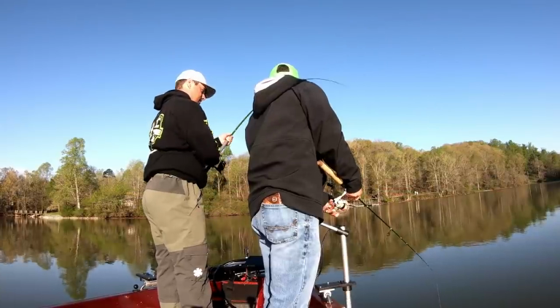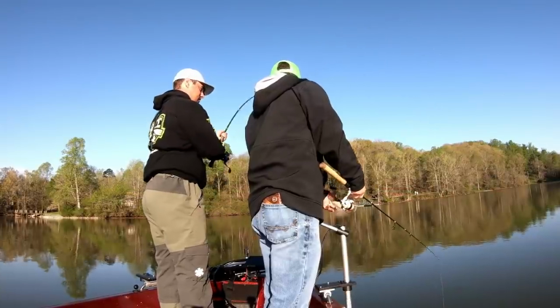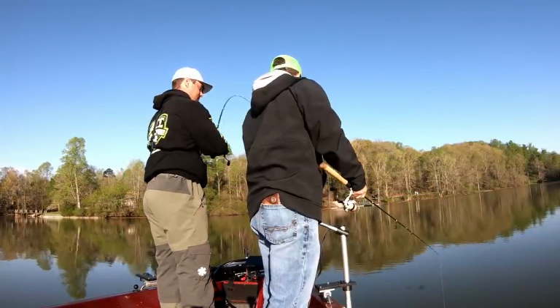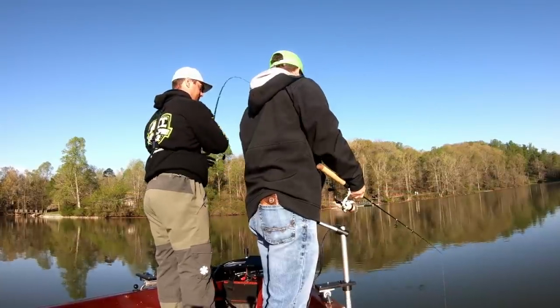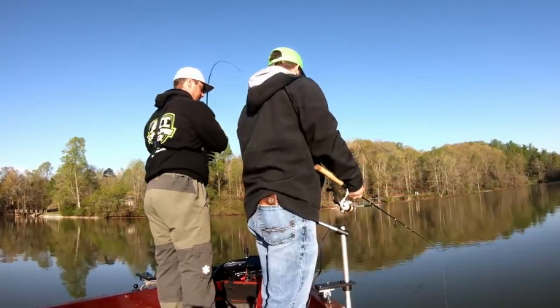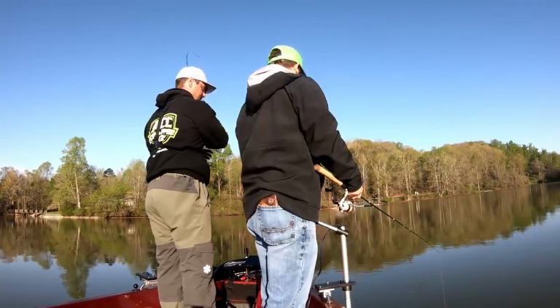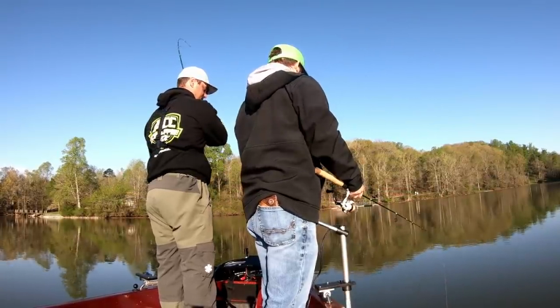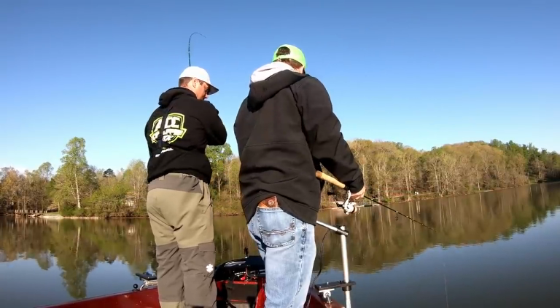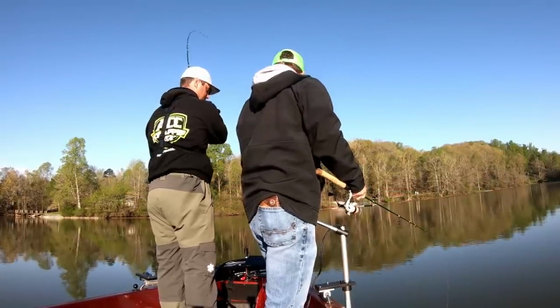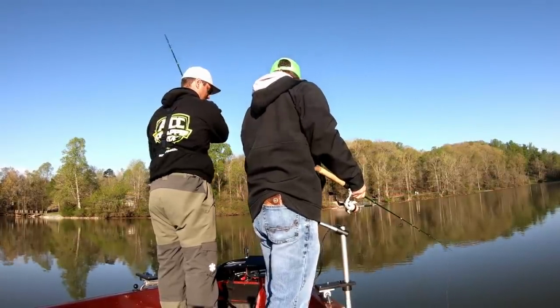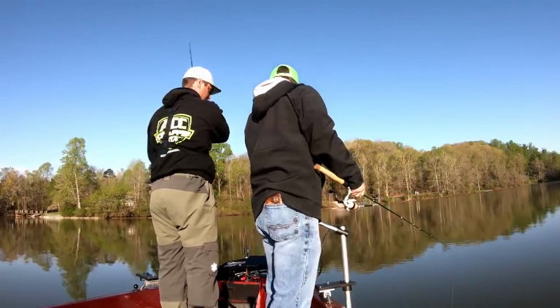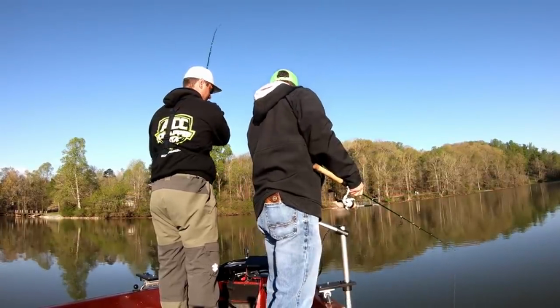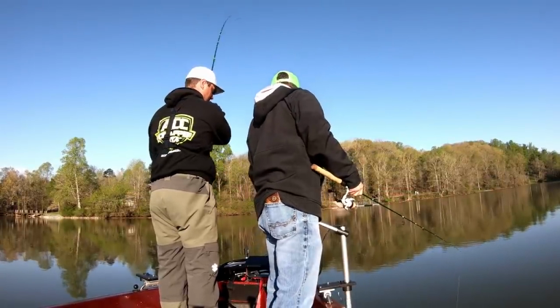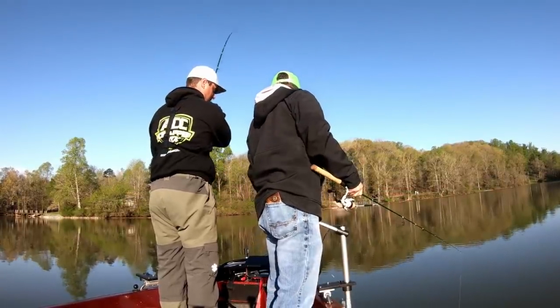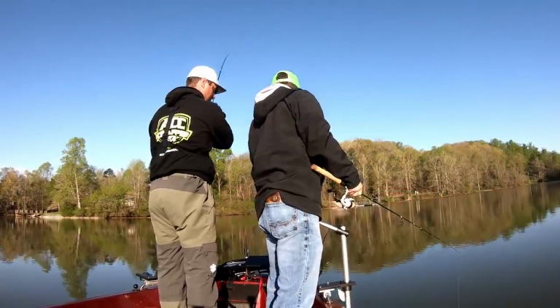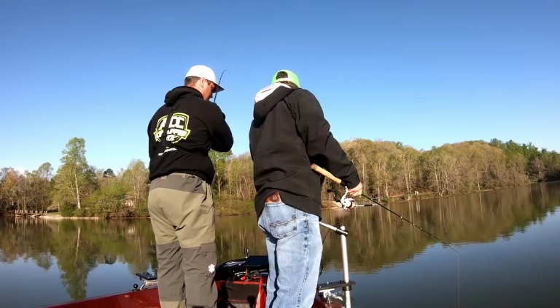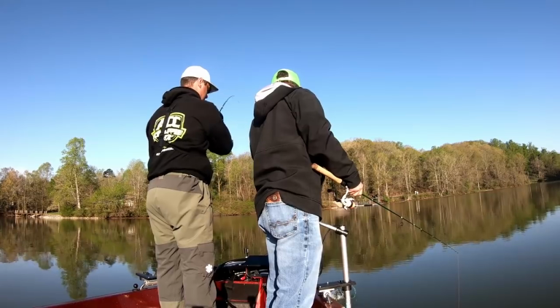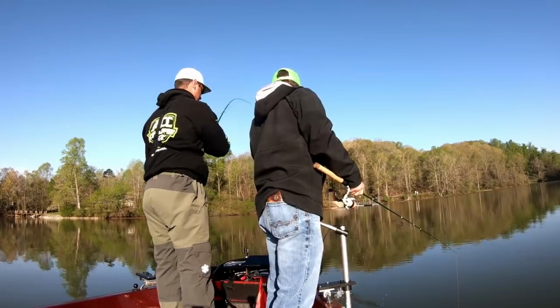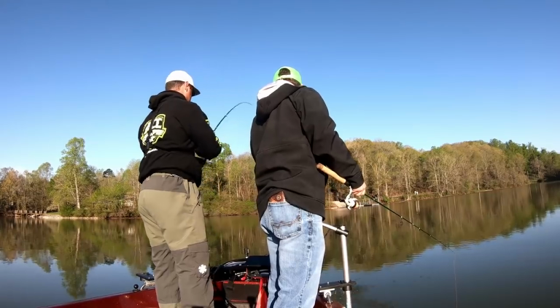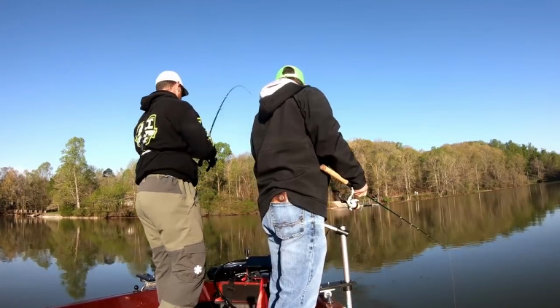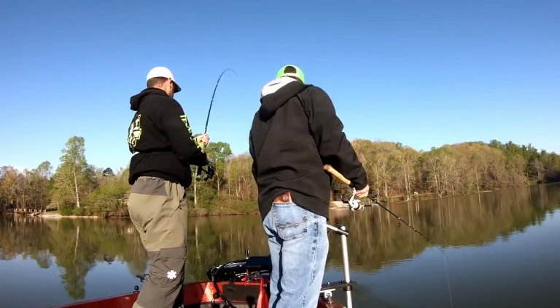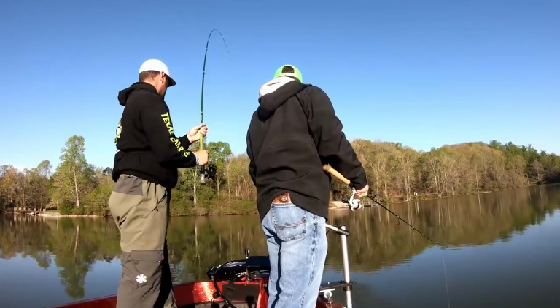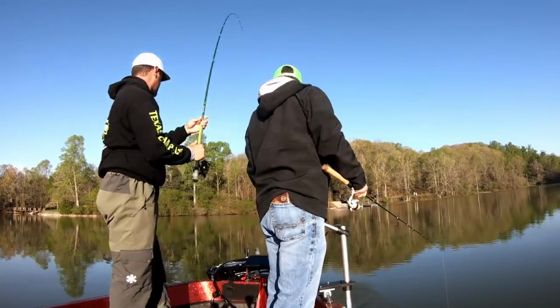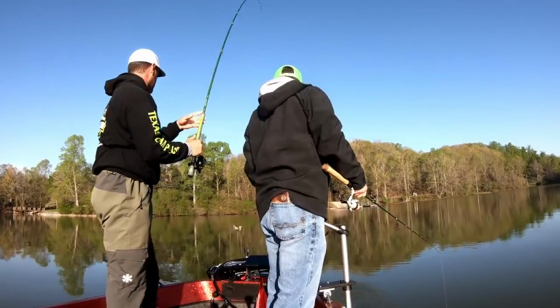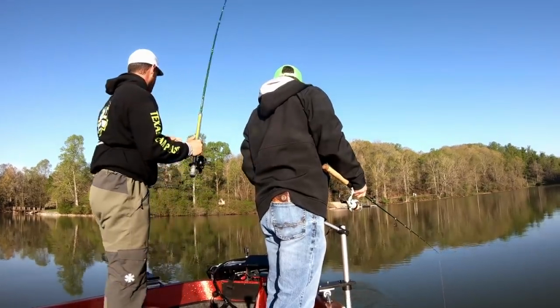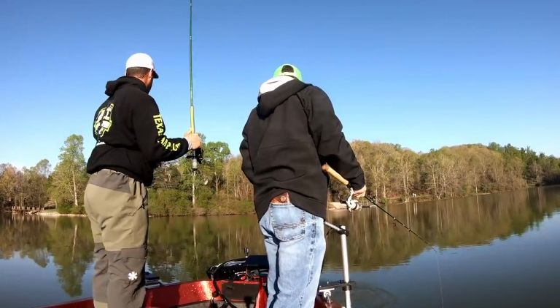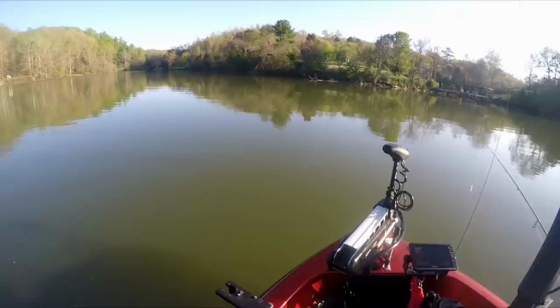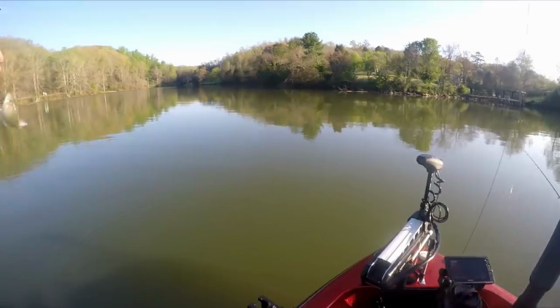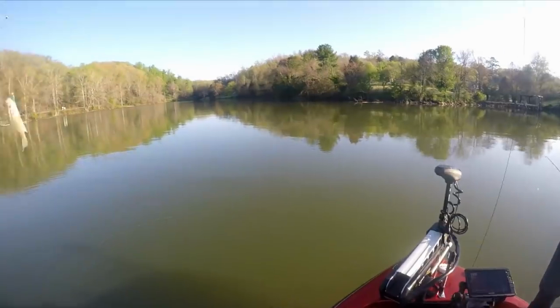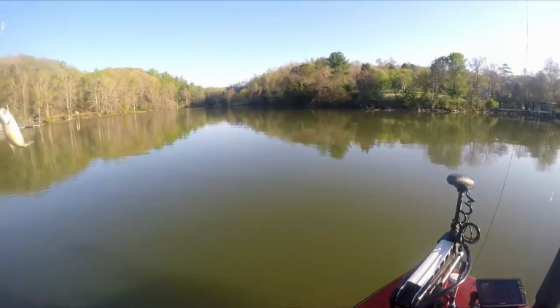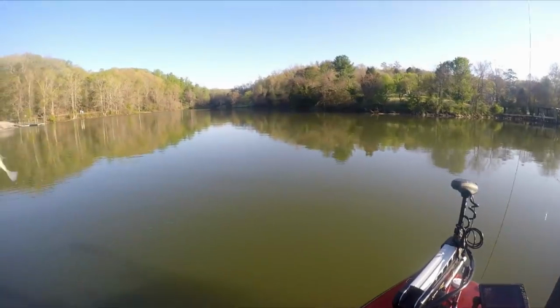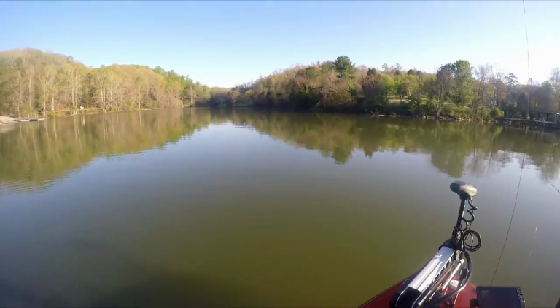Got him — that's a little guy. That's a keeper, yeah. Little guy.